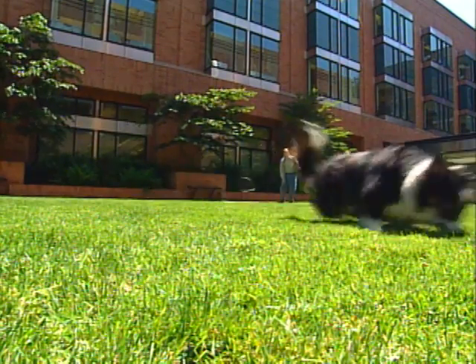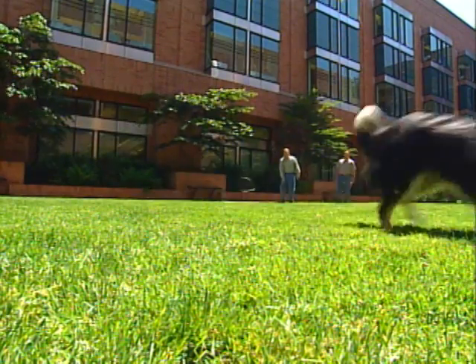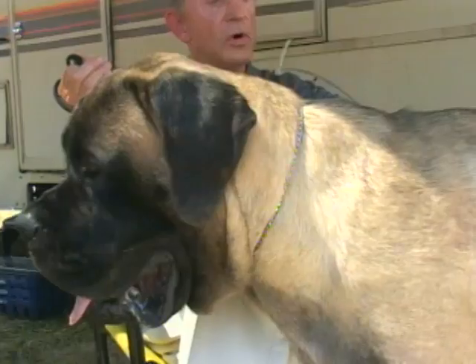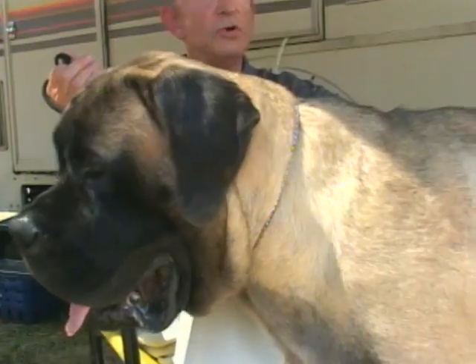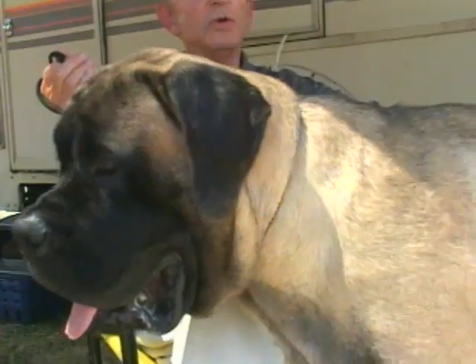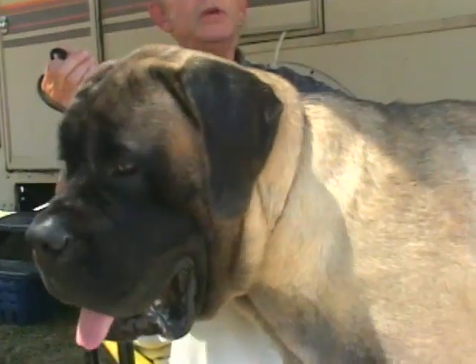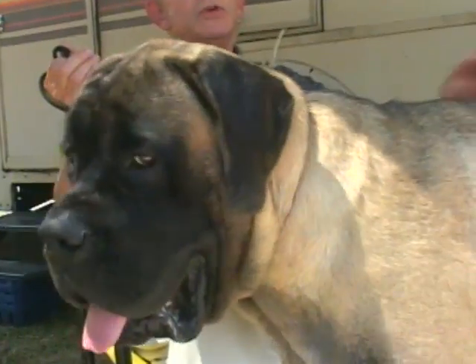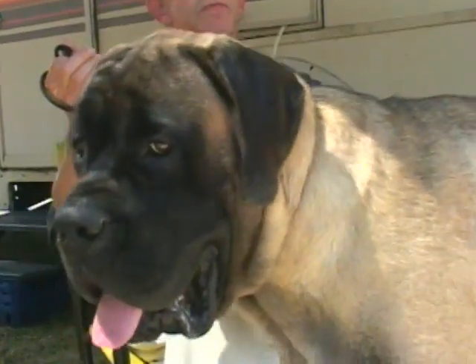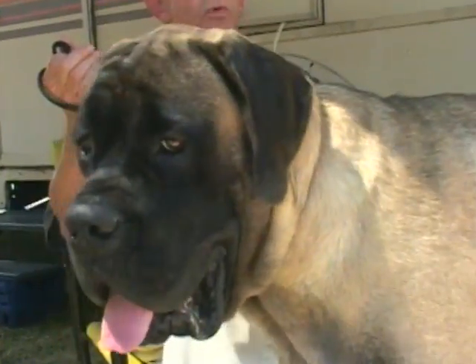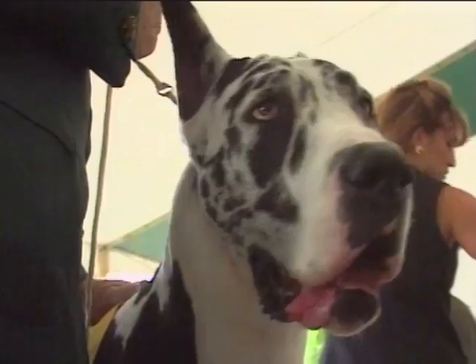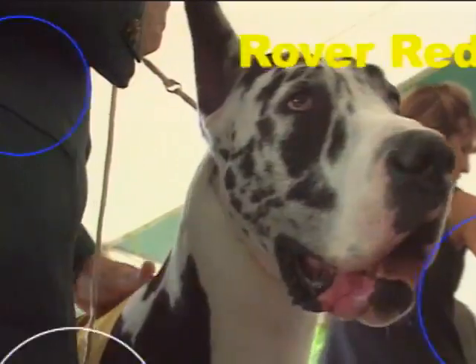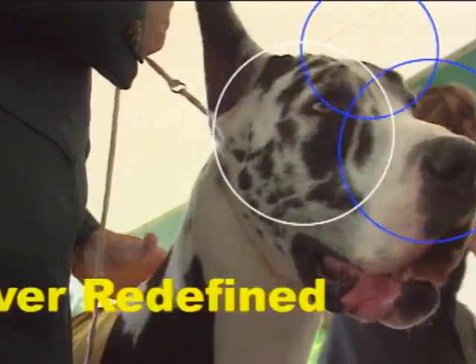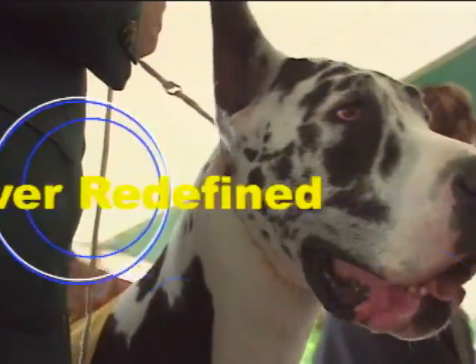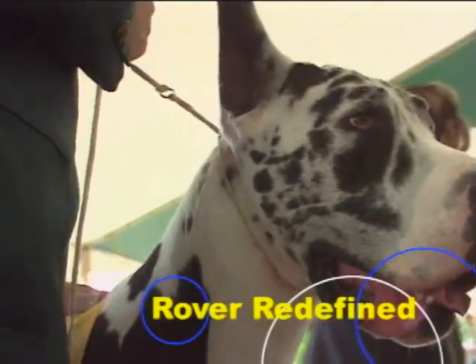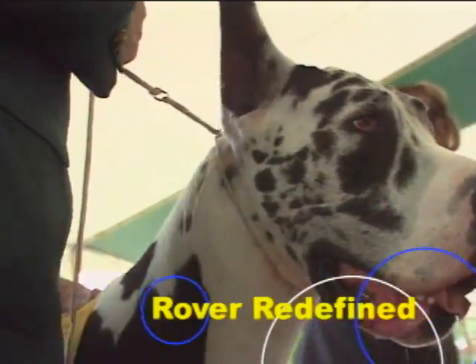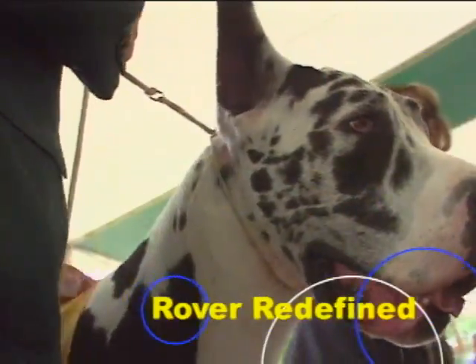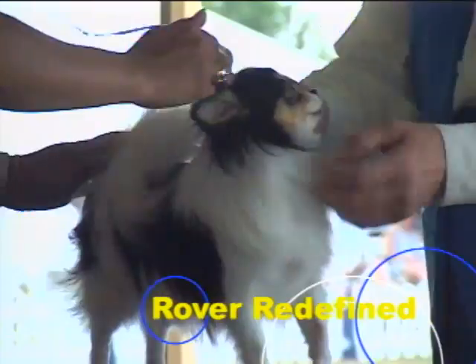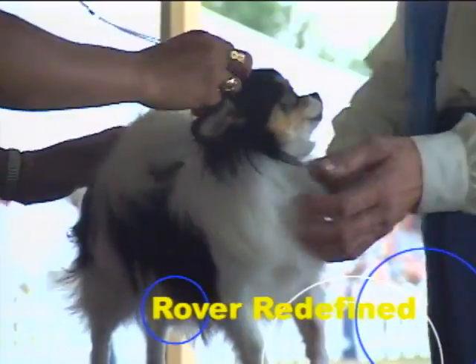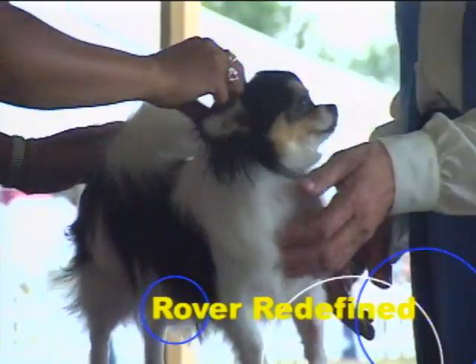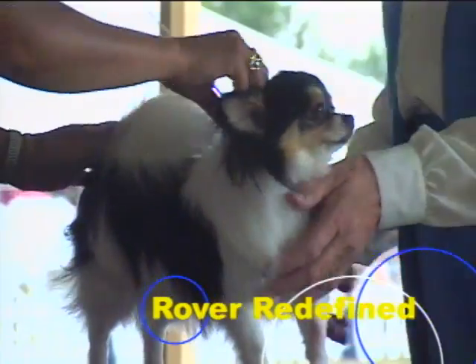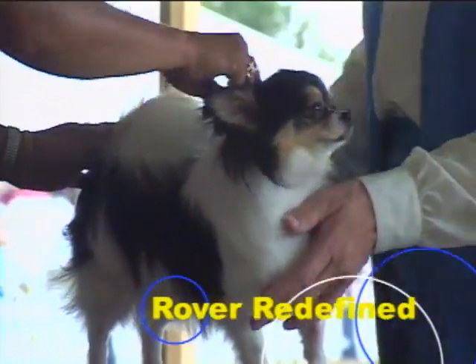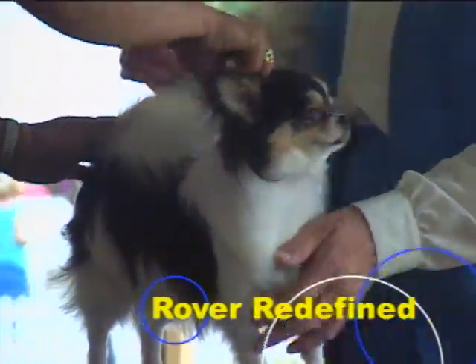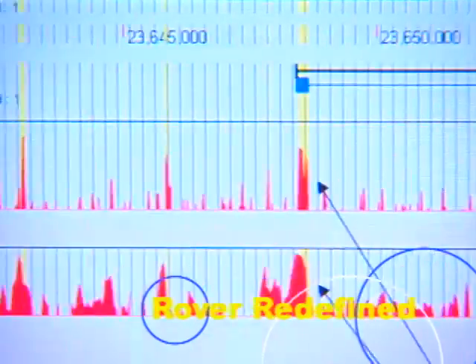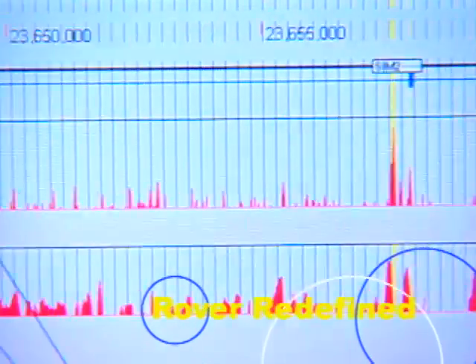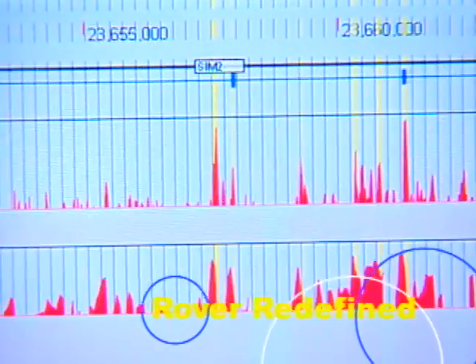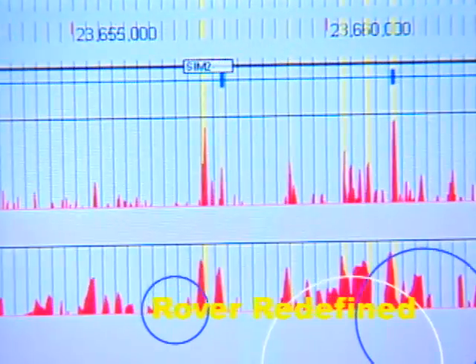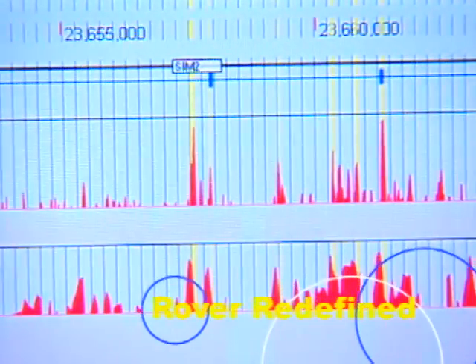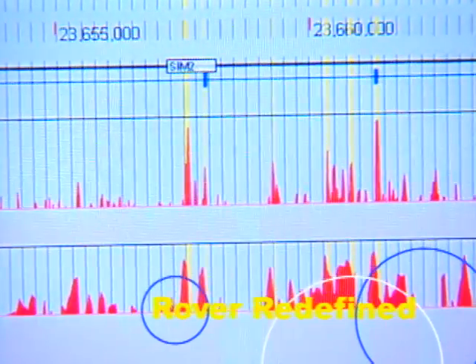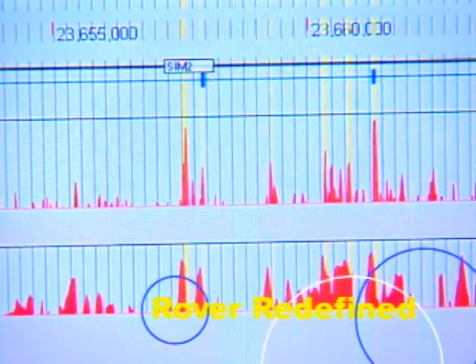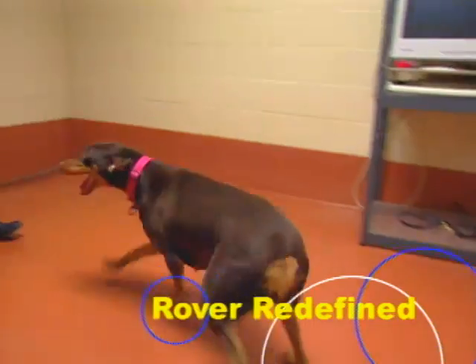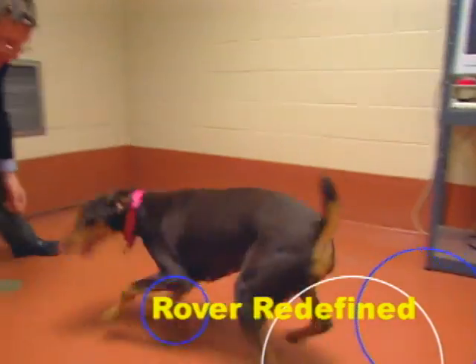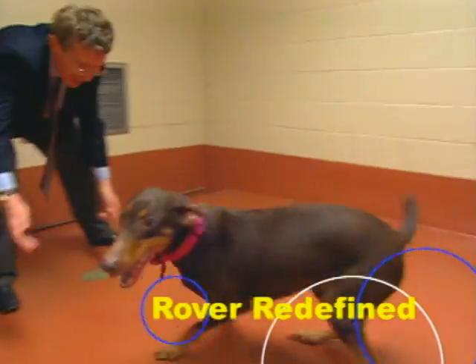Dogs fetch us our papers, fetch us our slippers, and may soon fetch us a better map to the human genome.